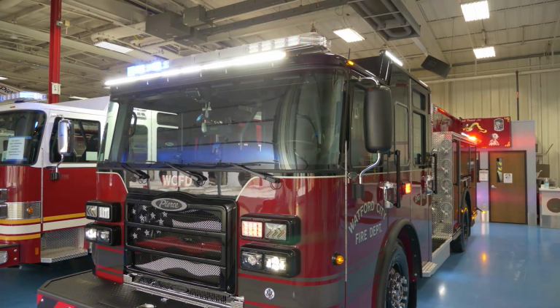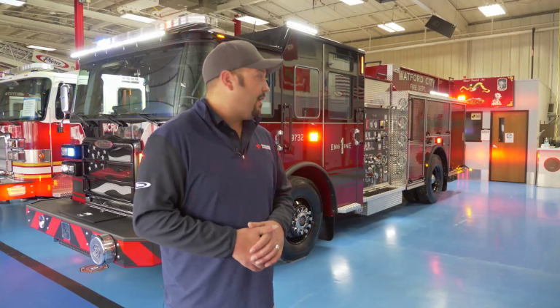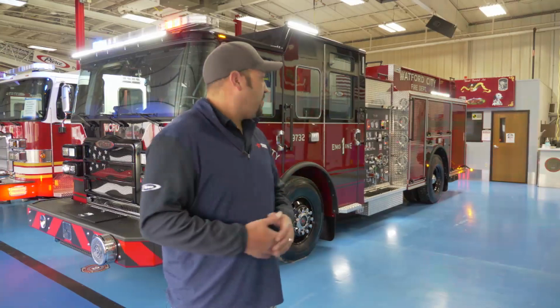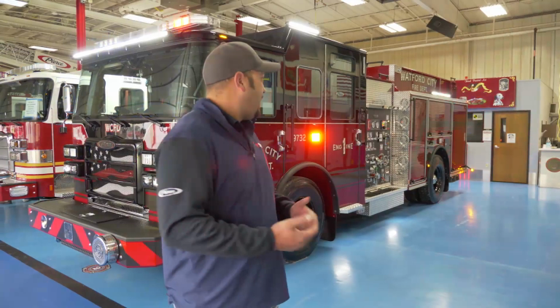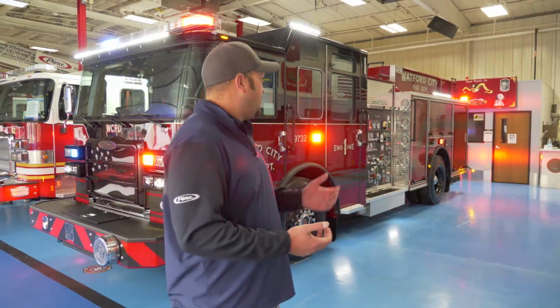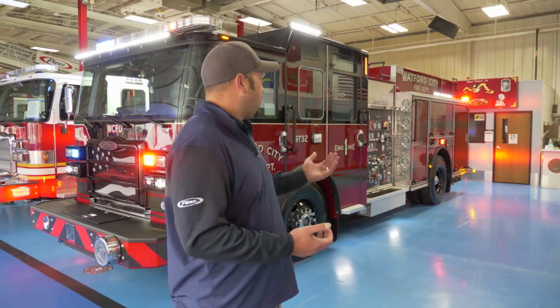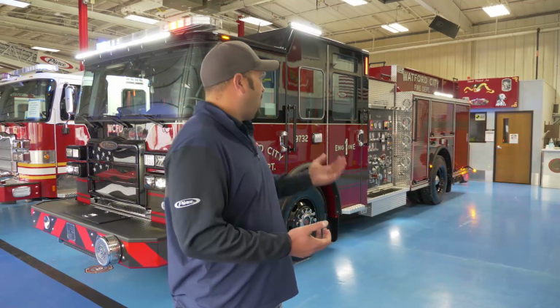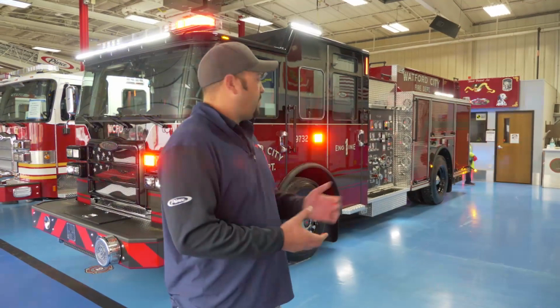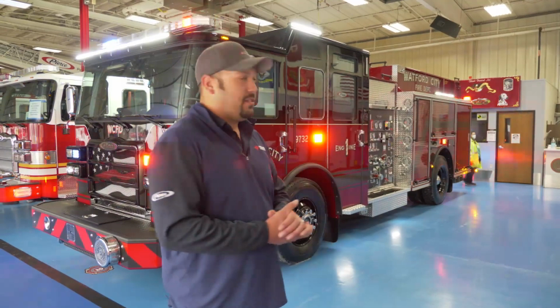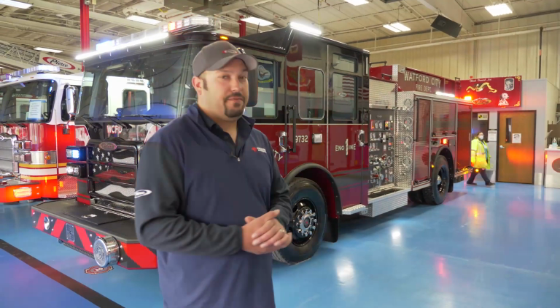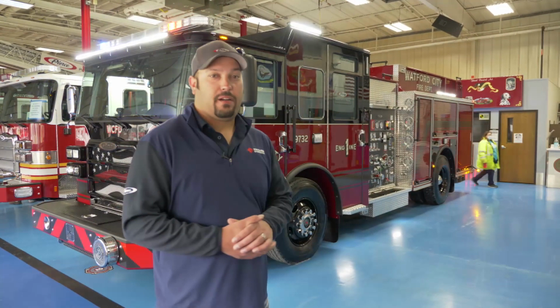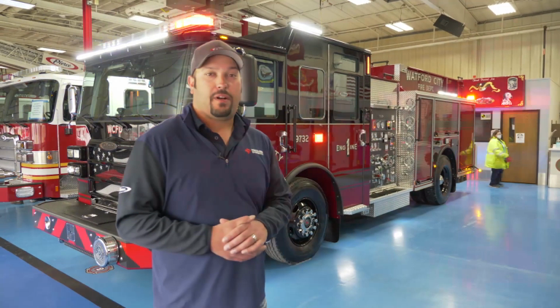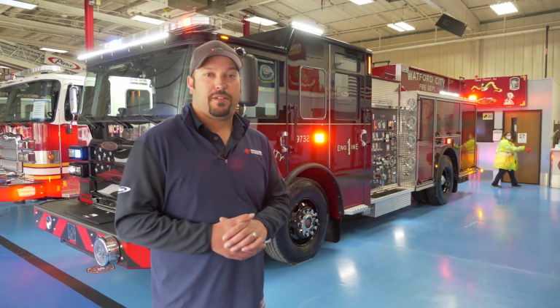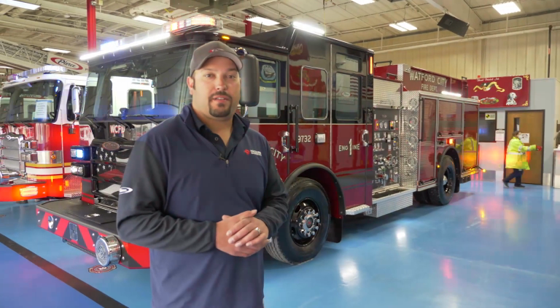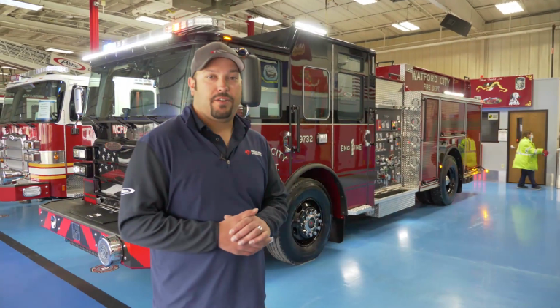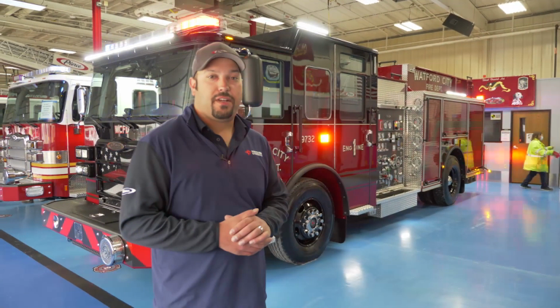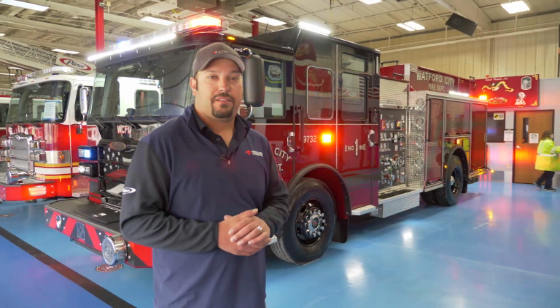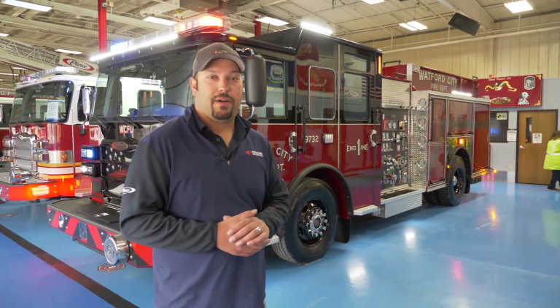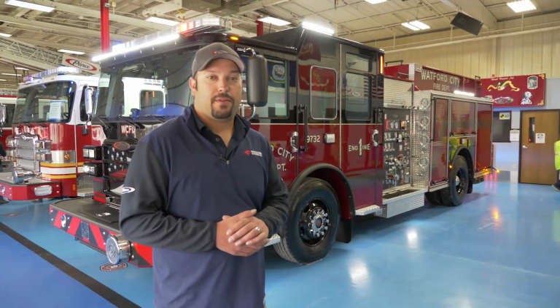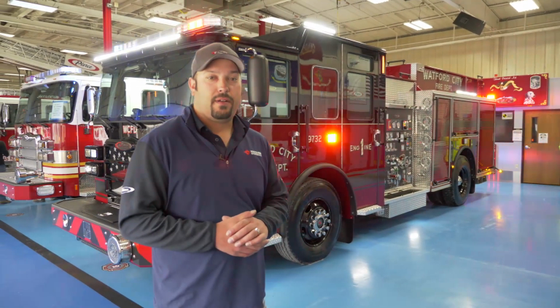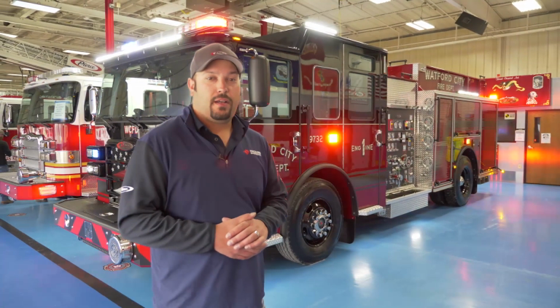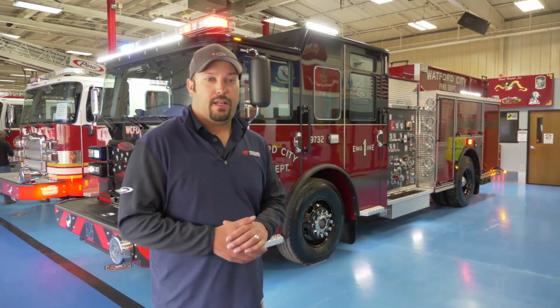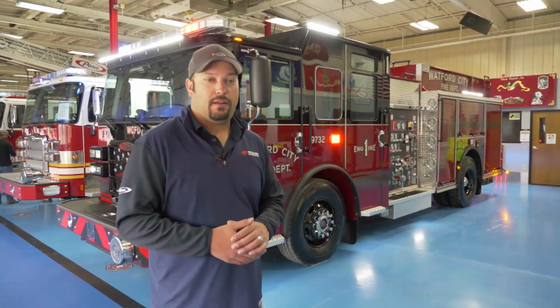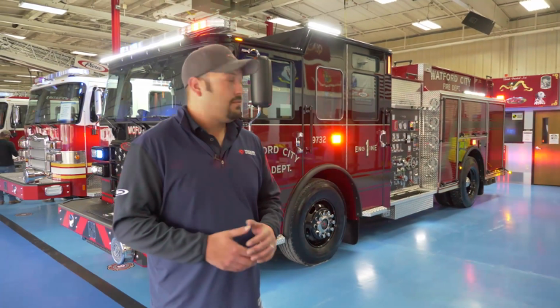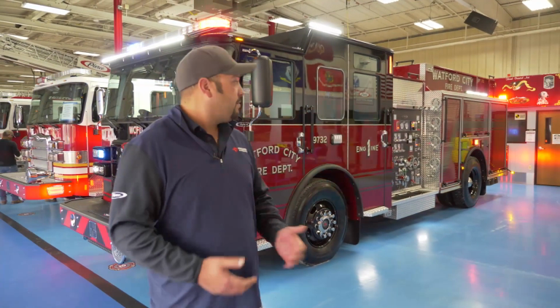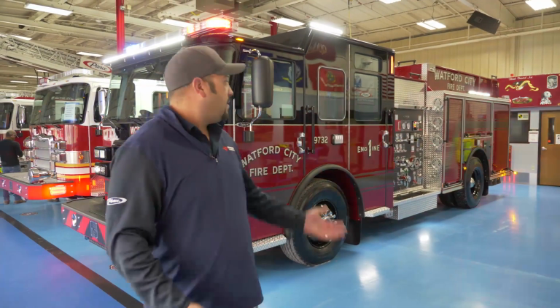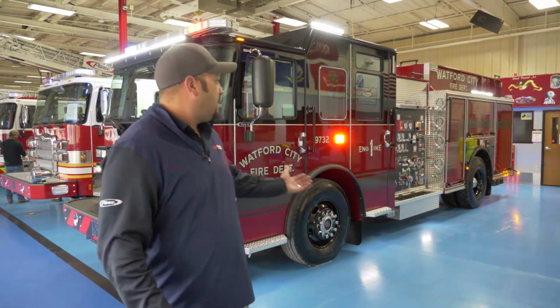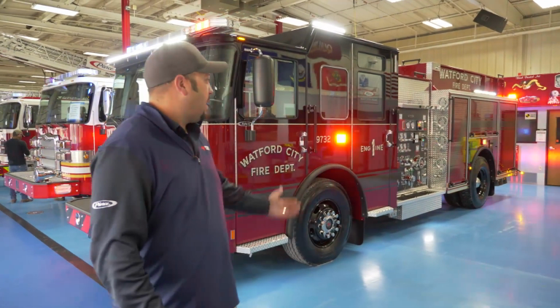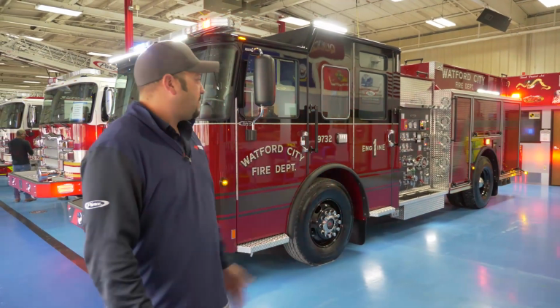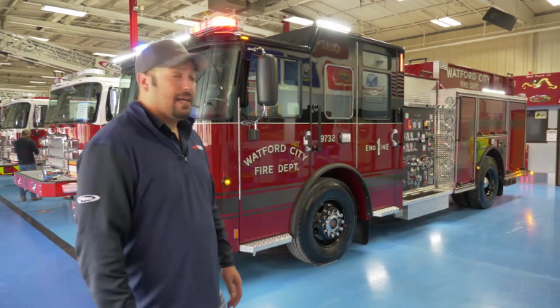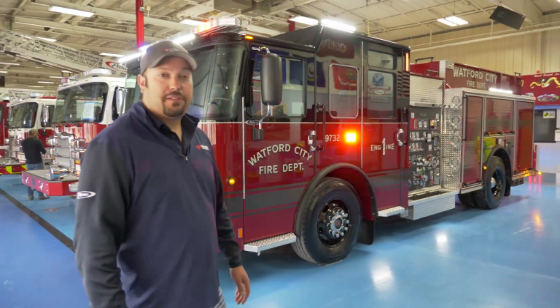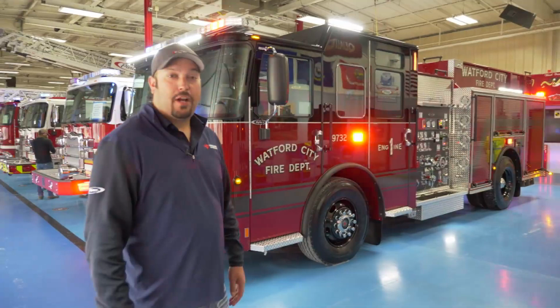Thank you for taking a look at the Watford City Fire Department's new custom pumper — that's the truck.